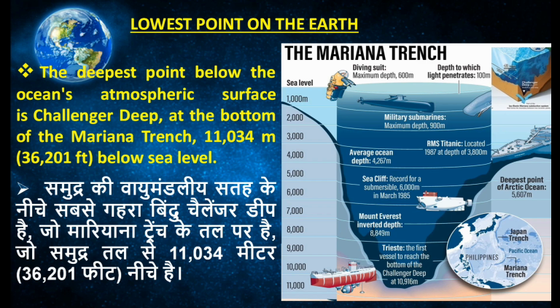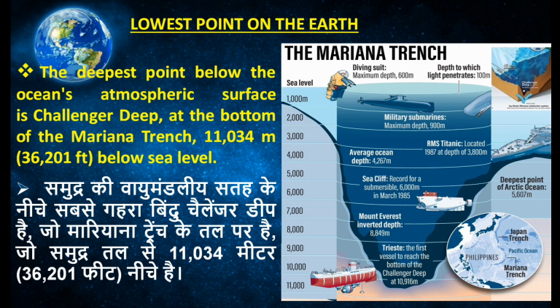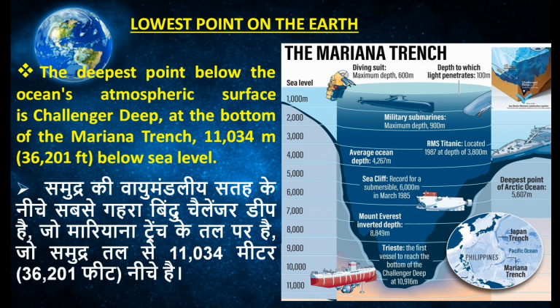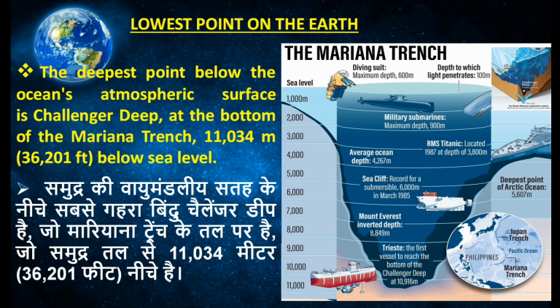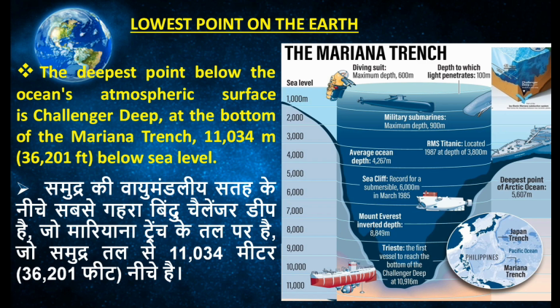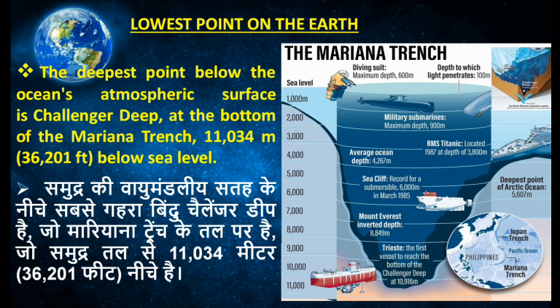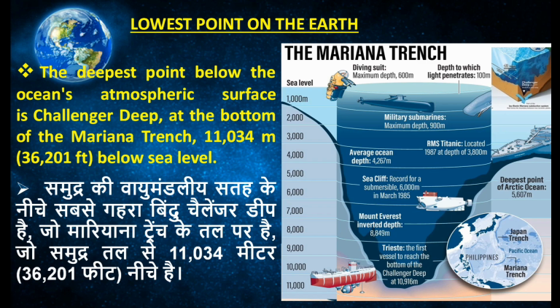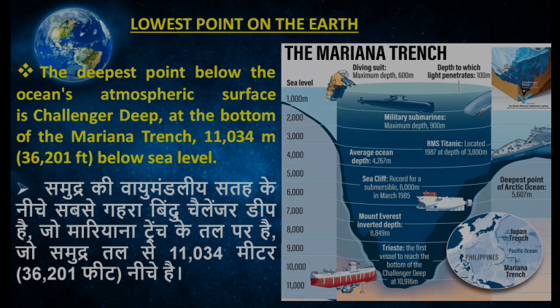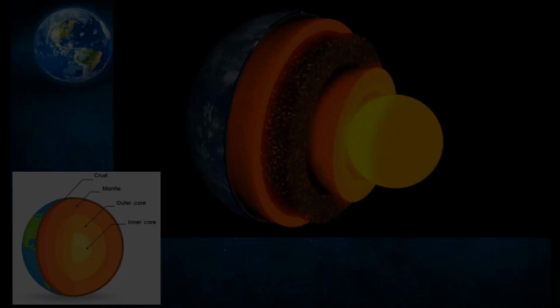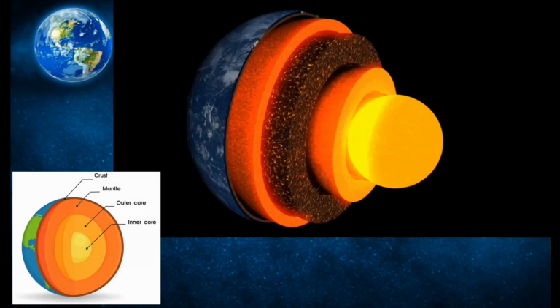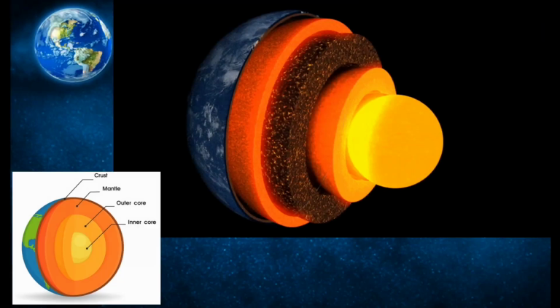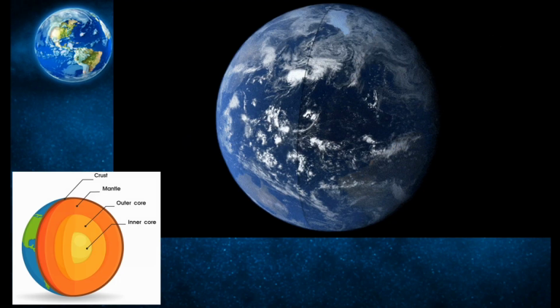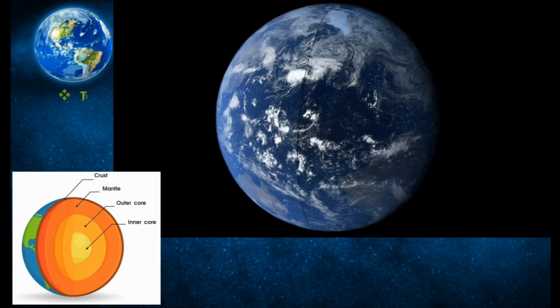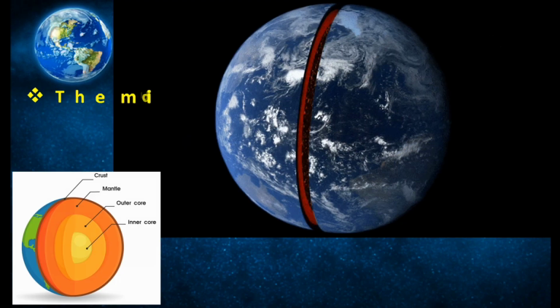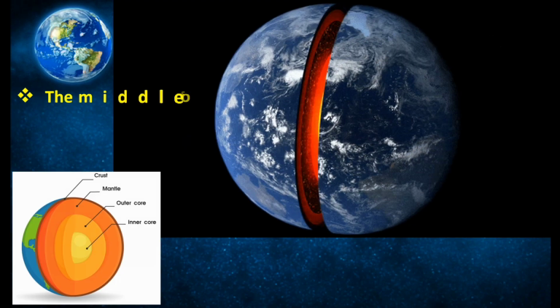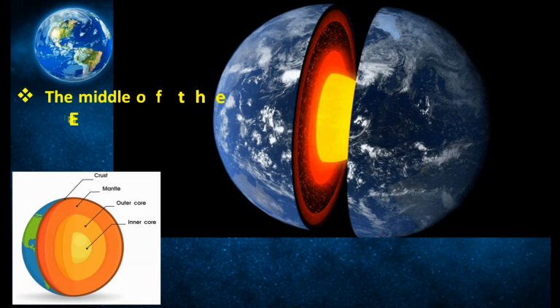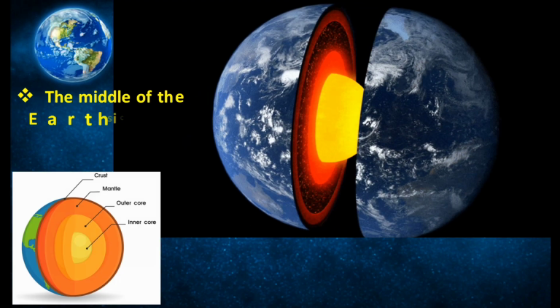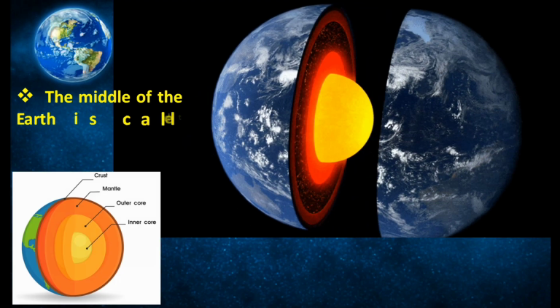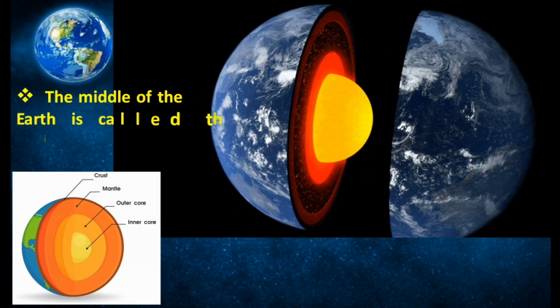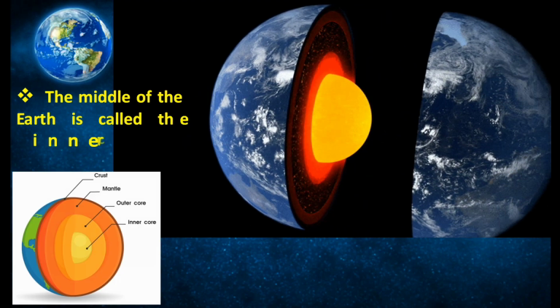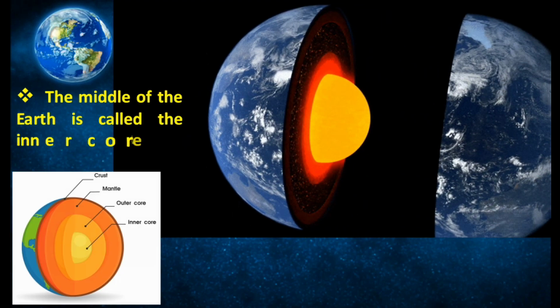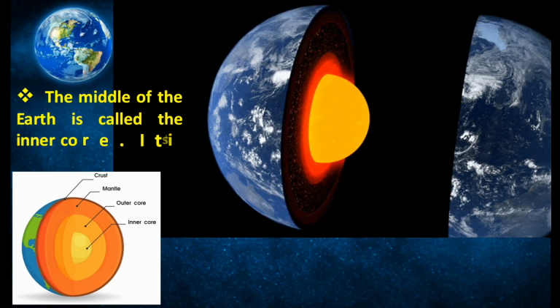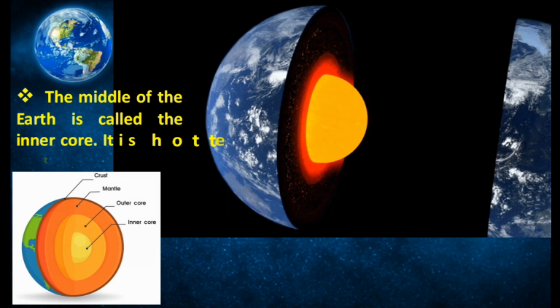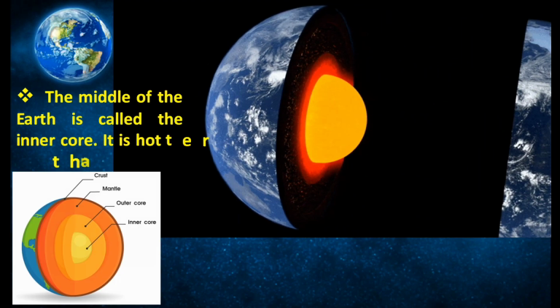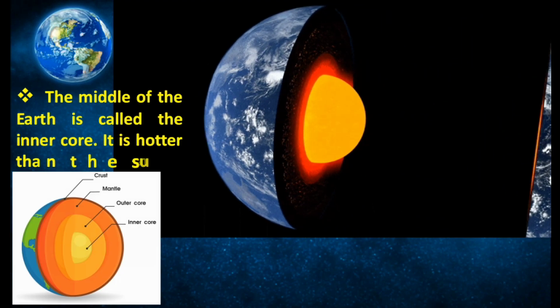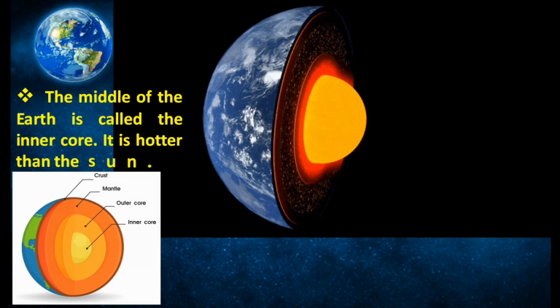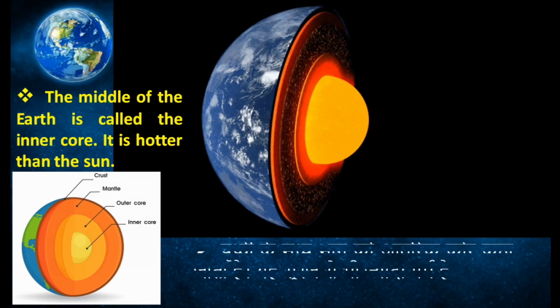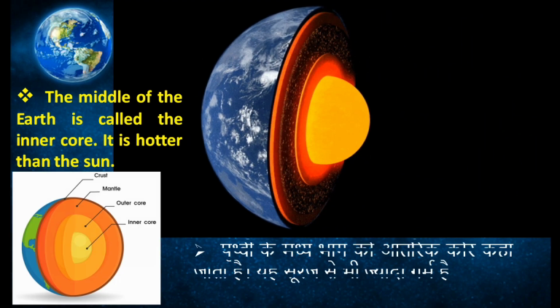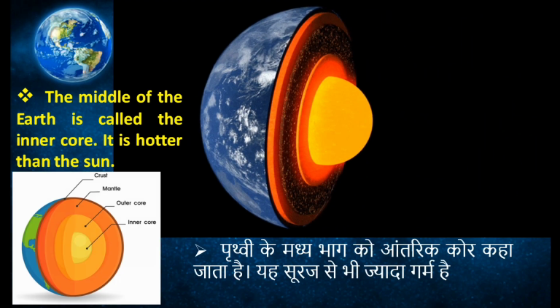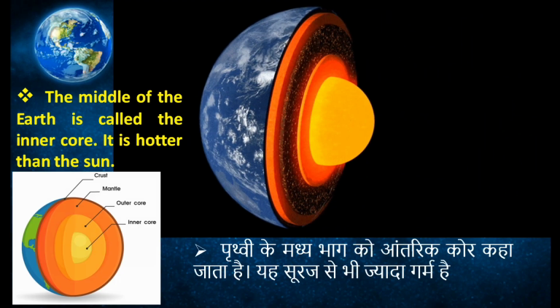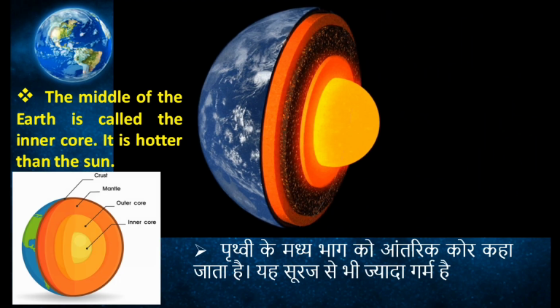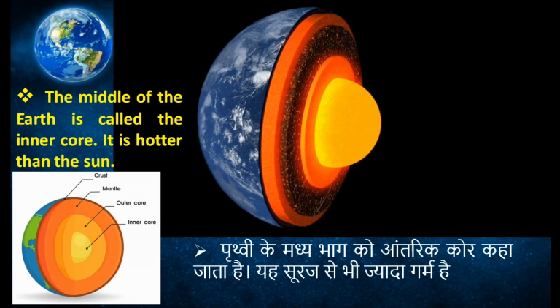The middle part of the earth is called the core, which is hotter than the sun. For example, we can see this in volcanoes.